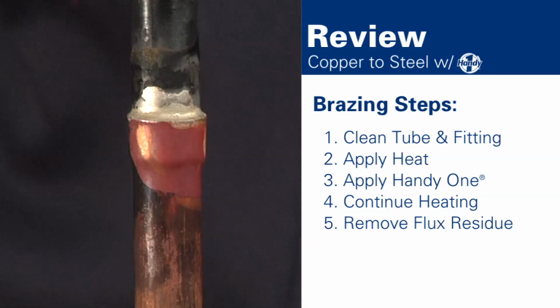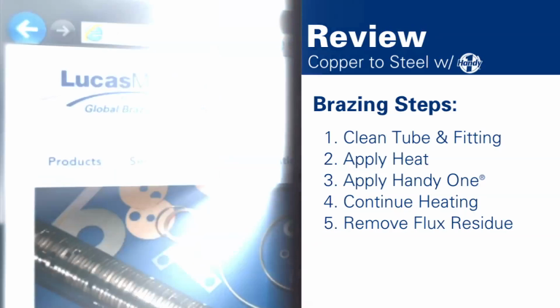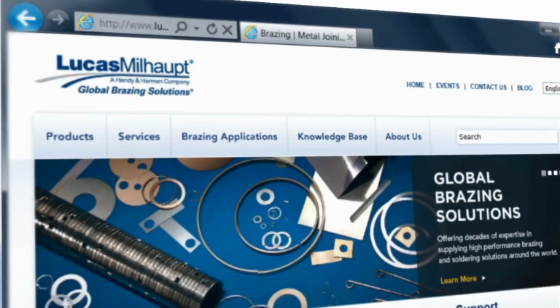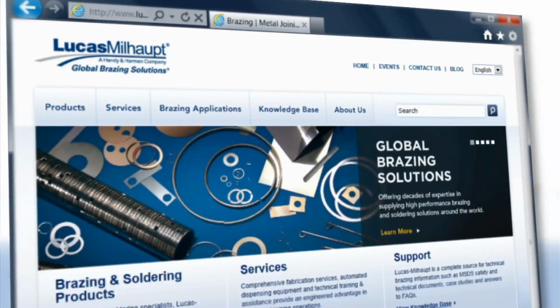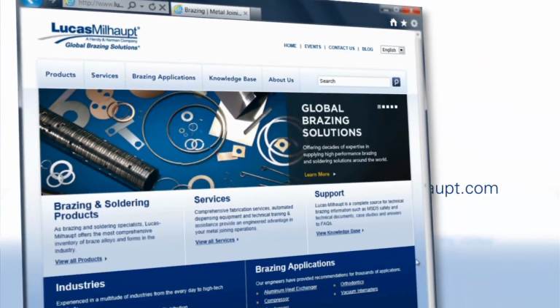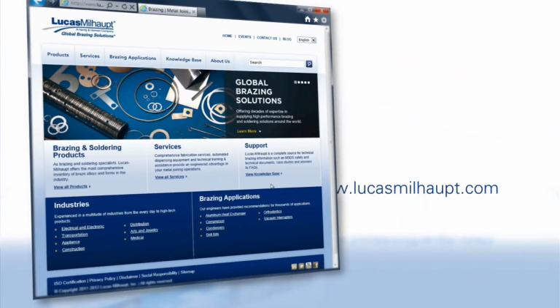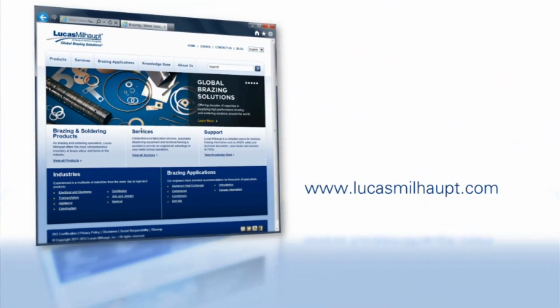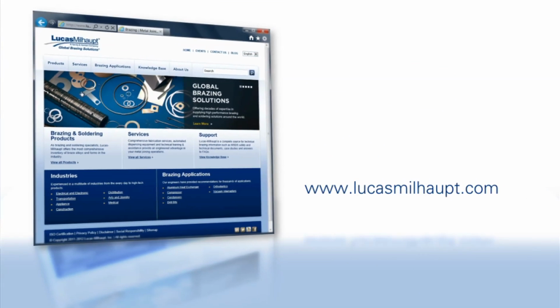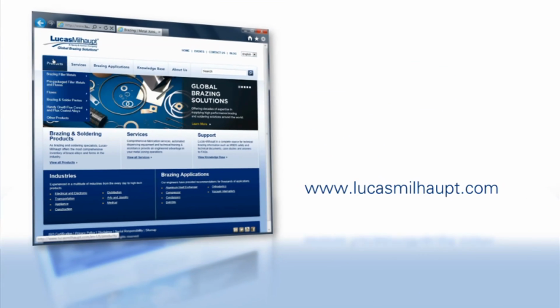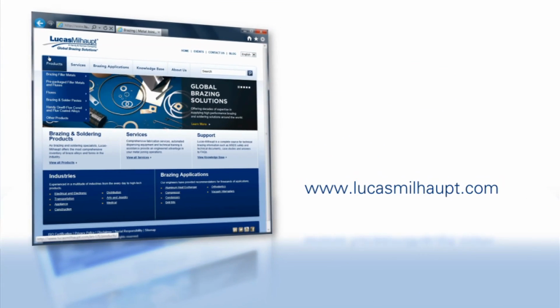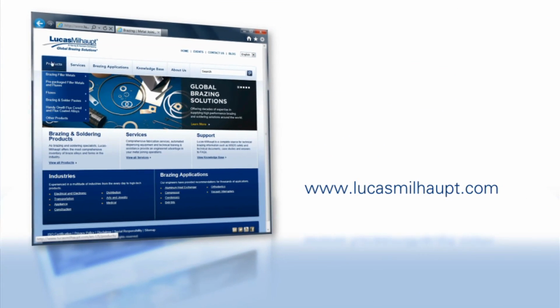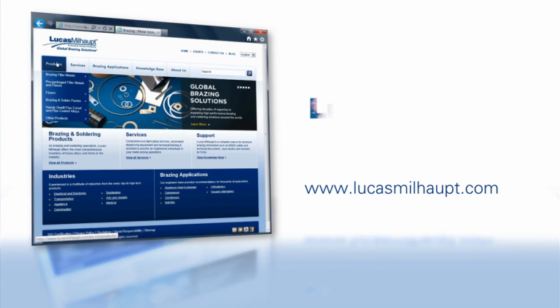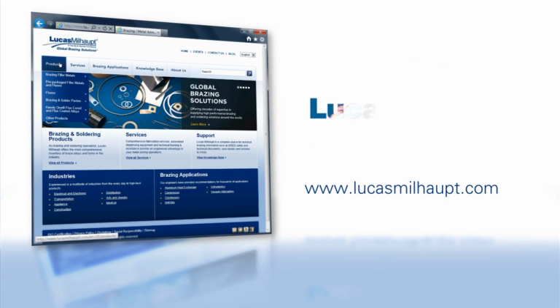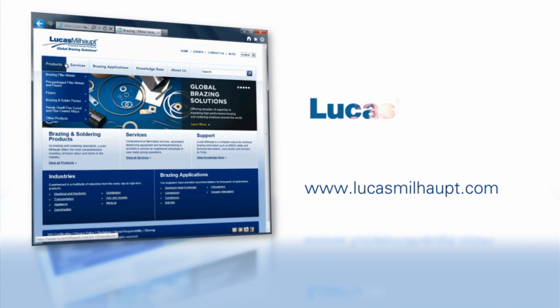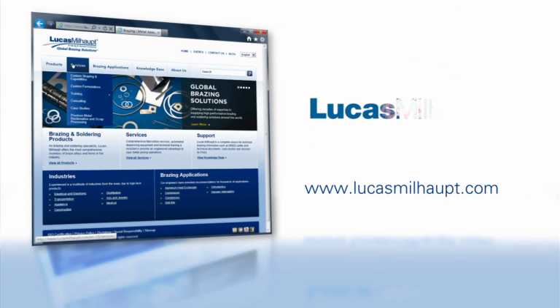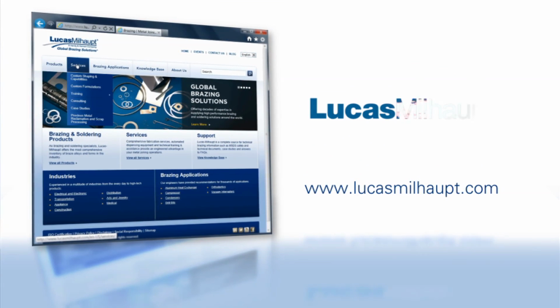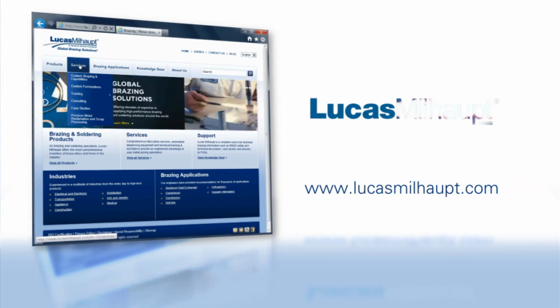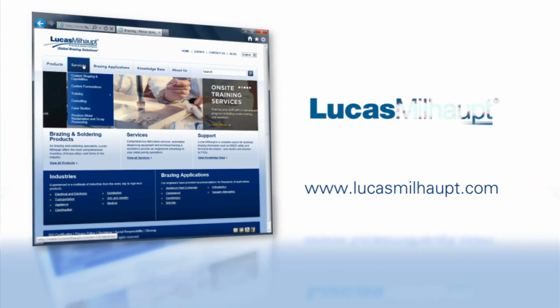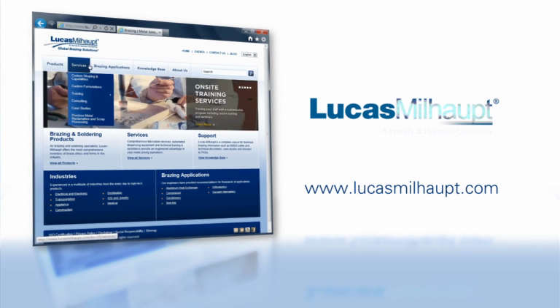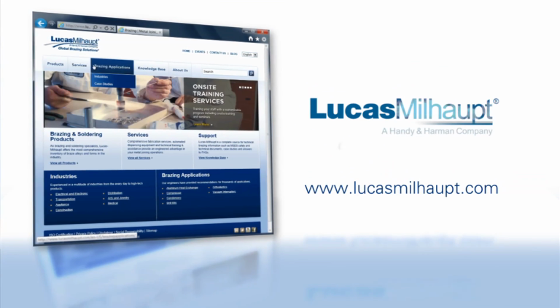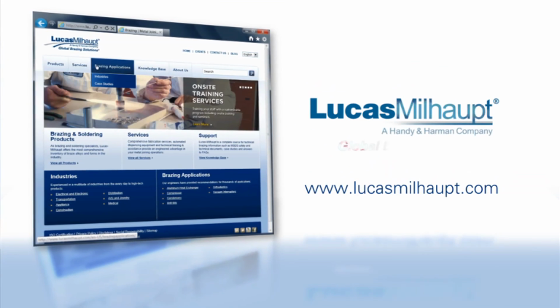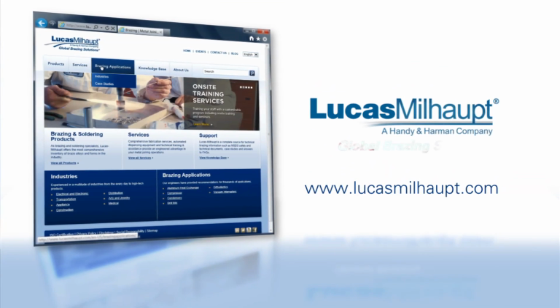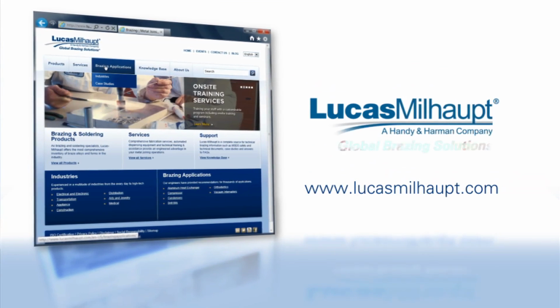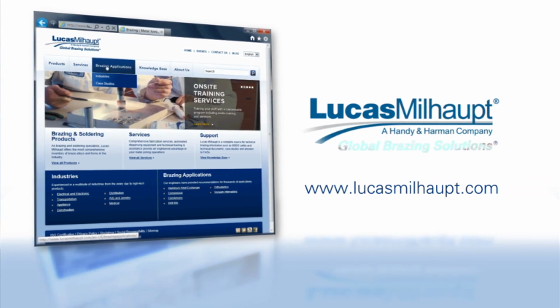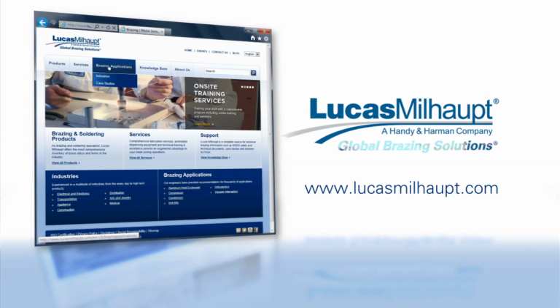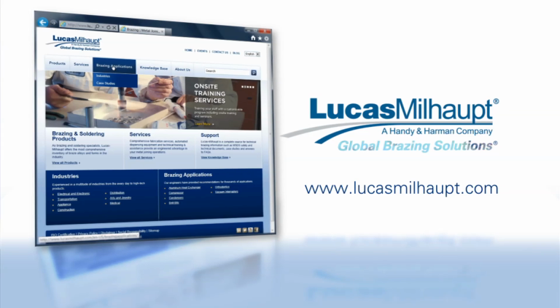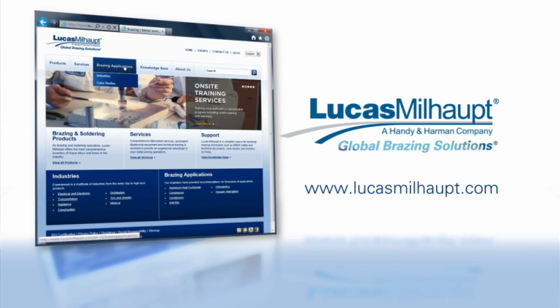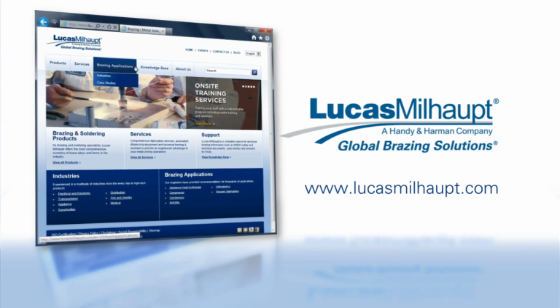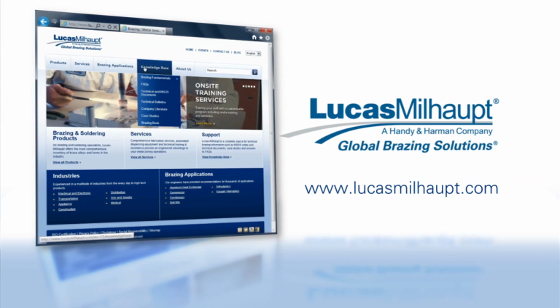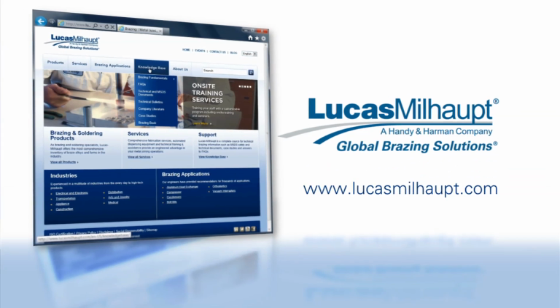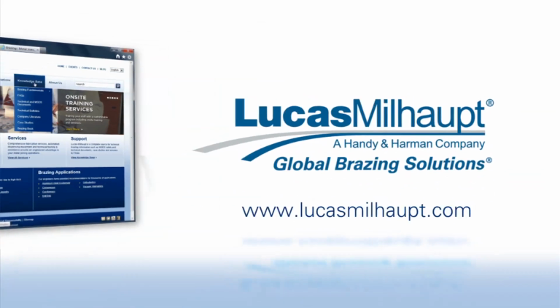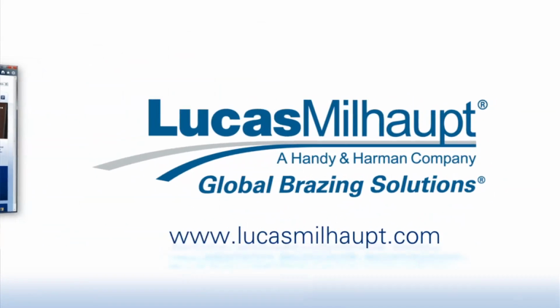For more information on brazing, please visit our website or contact your Lucas Millhaupt representative. Thank you.